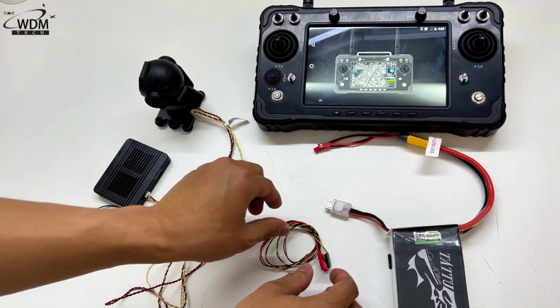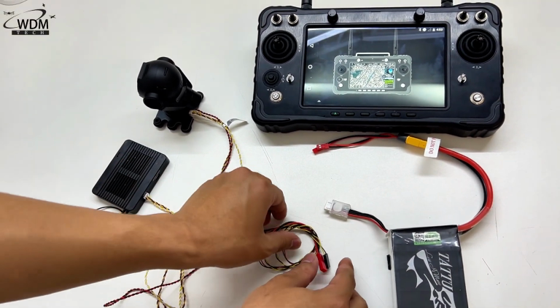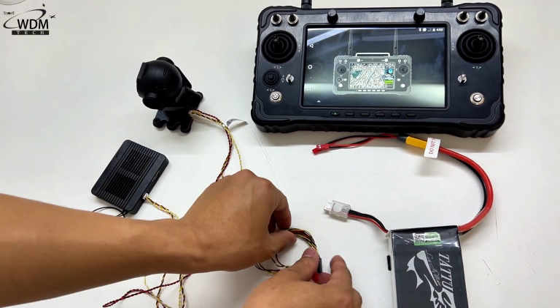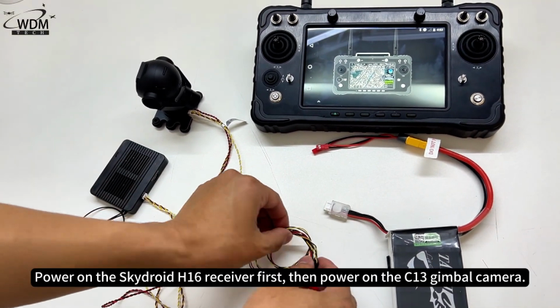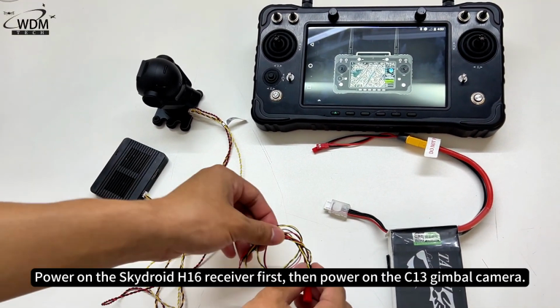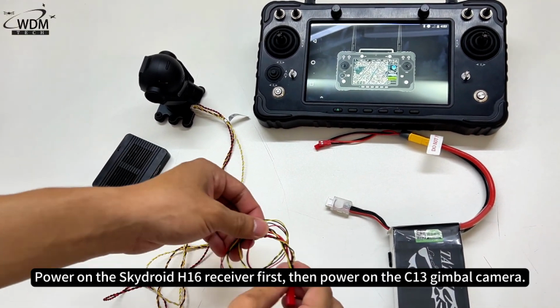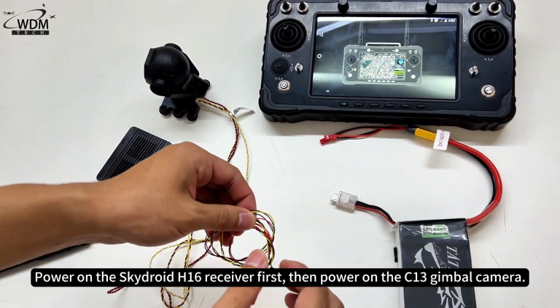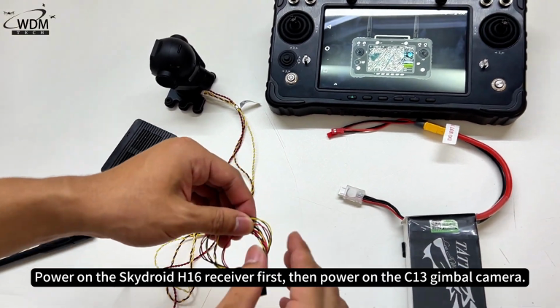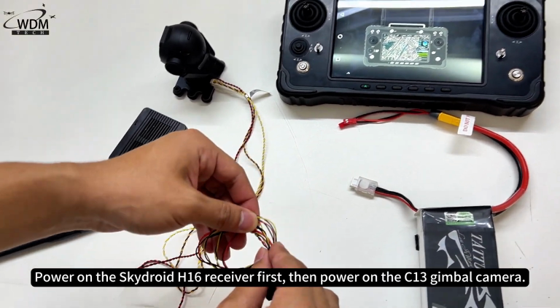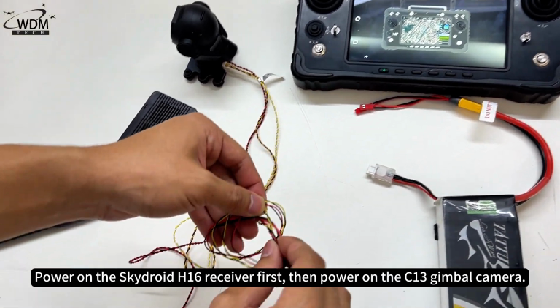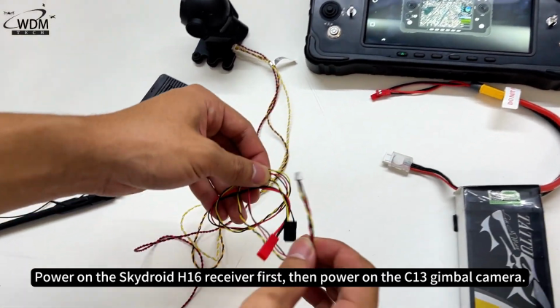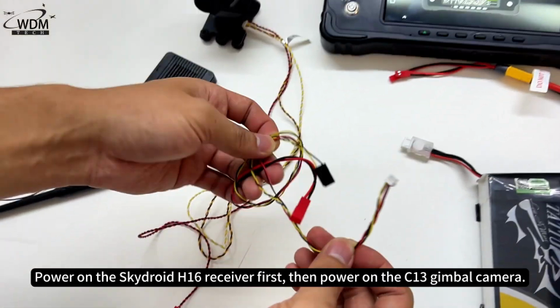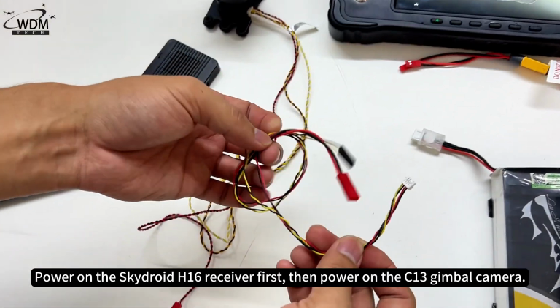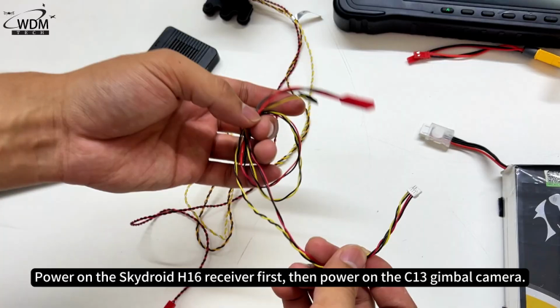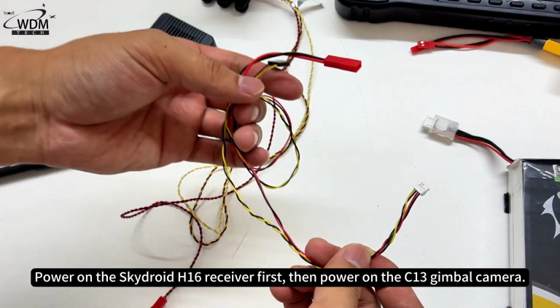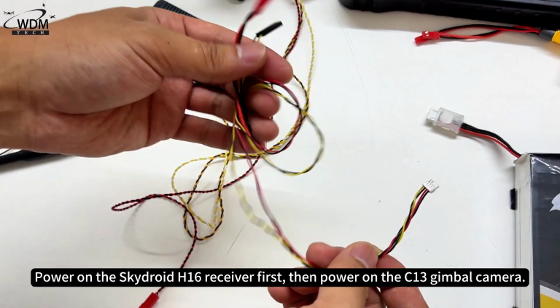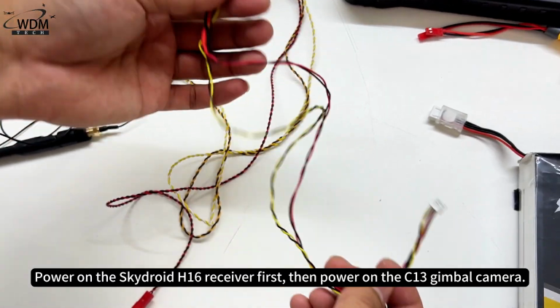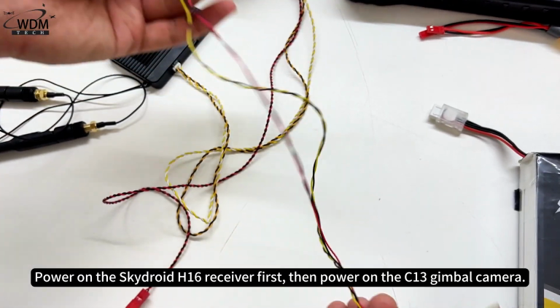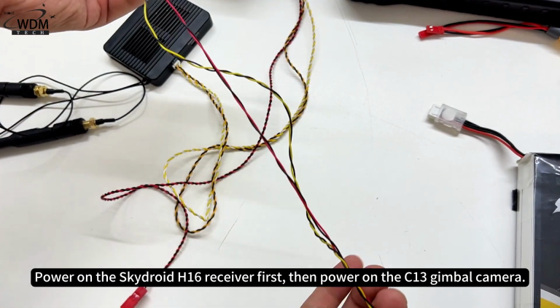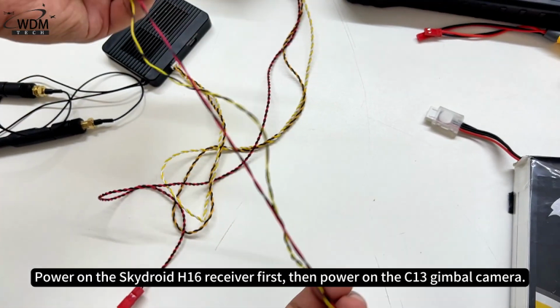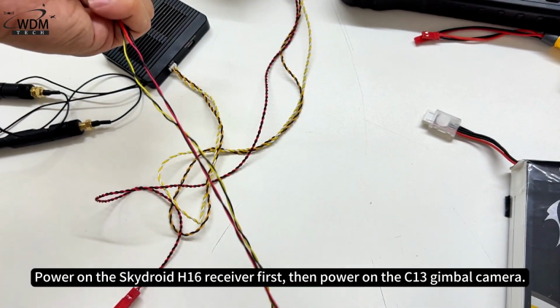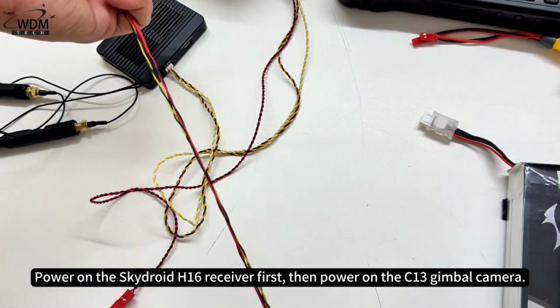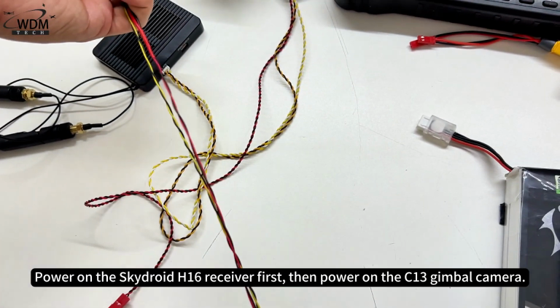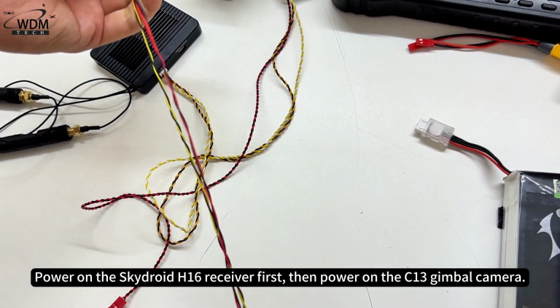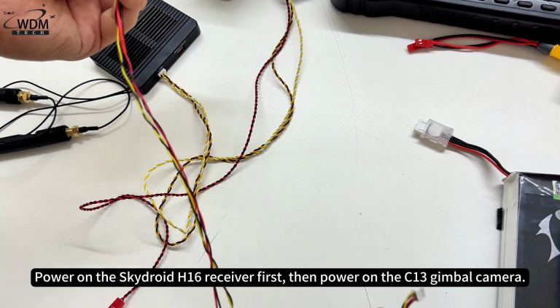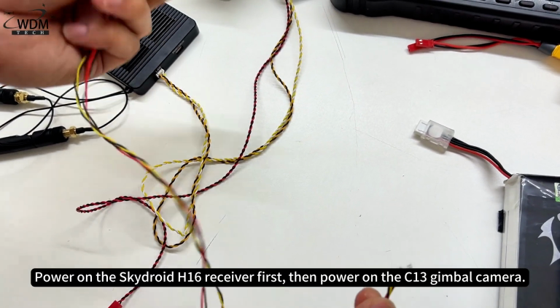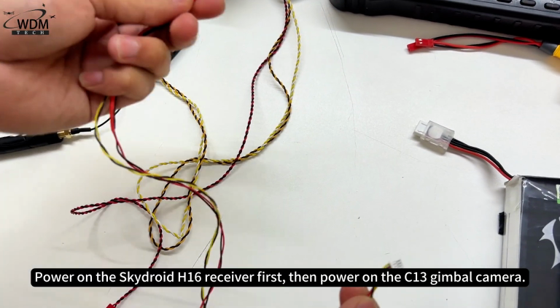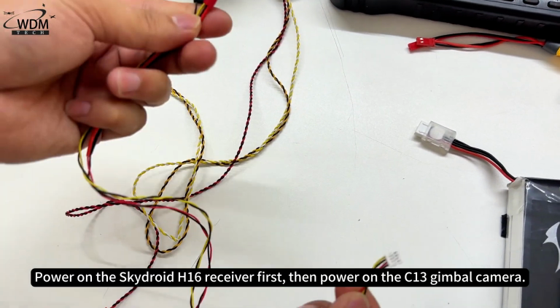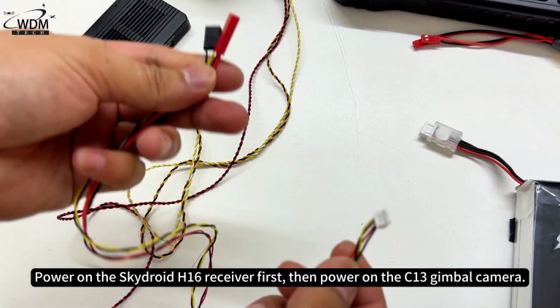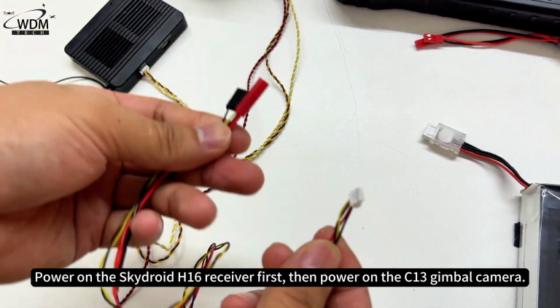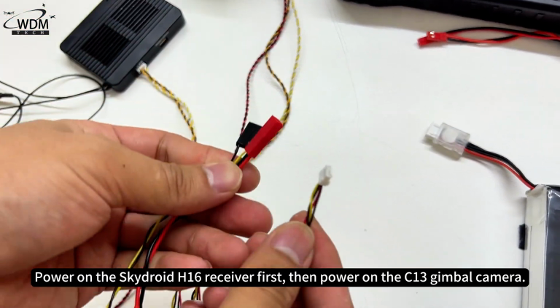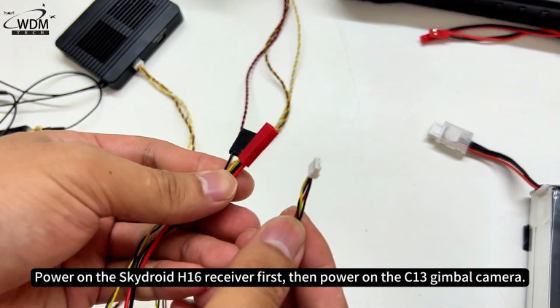Power on the SkyDroid H16 receiver first, then power on the C13 gimbal camera.